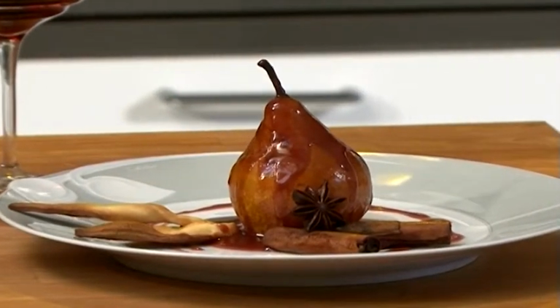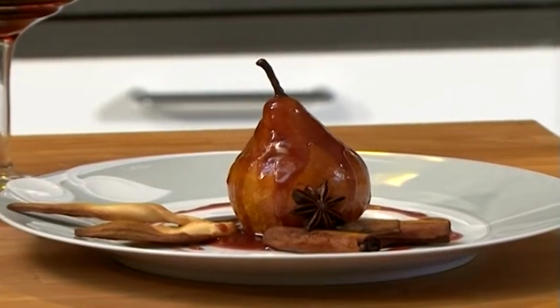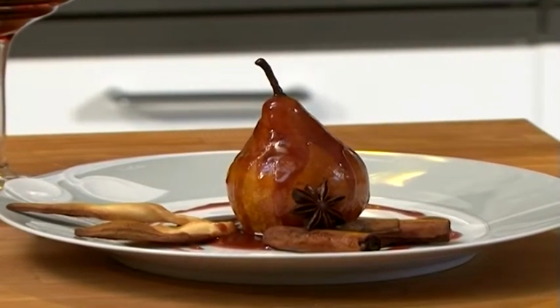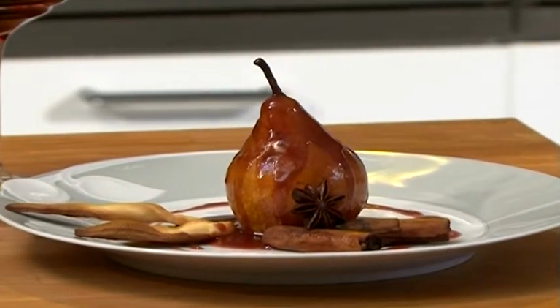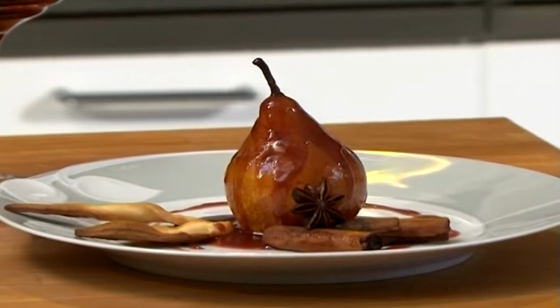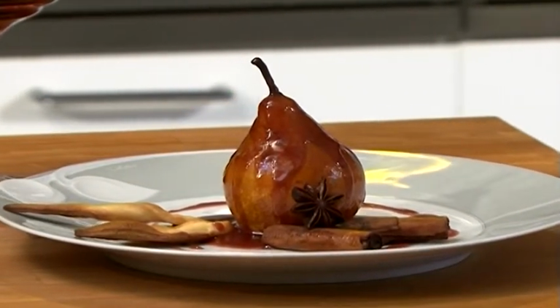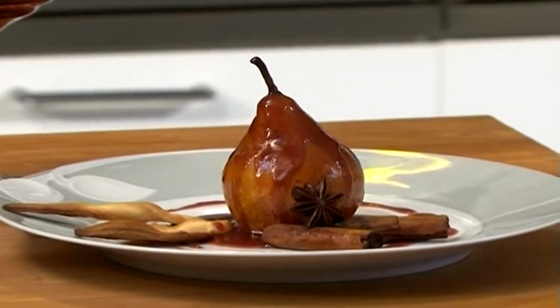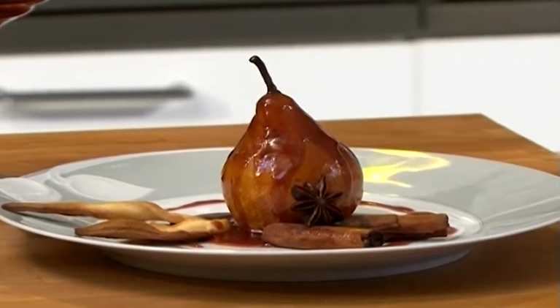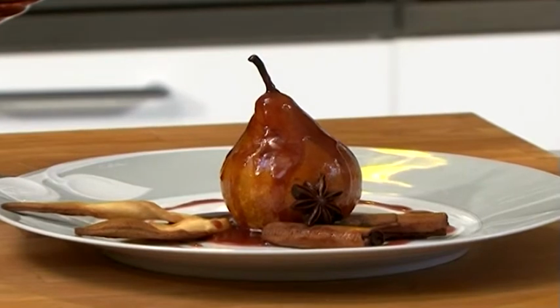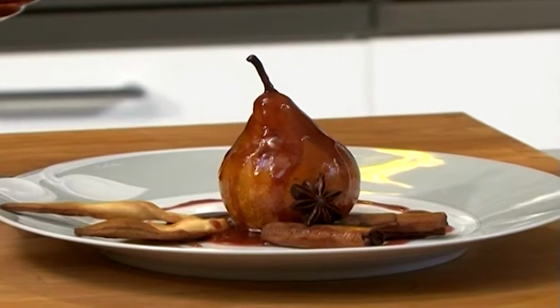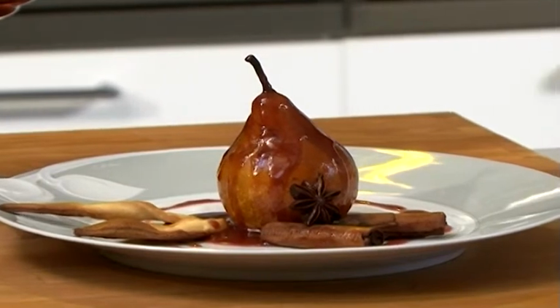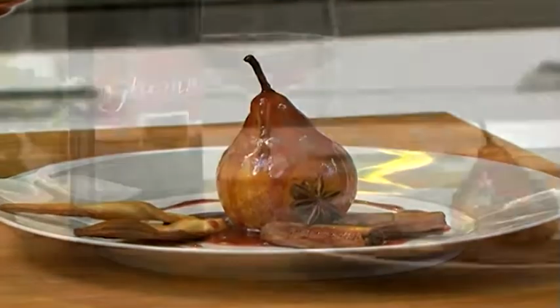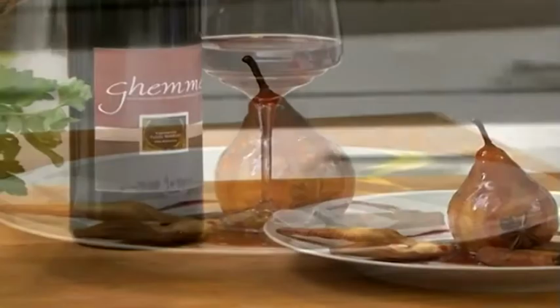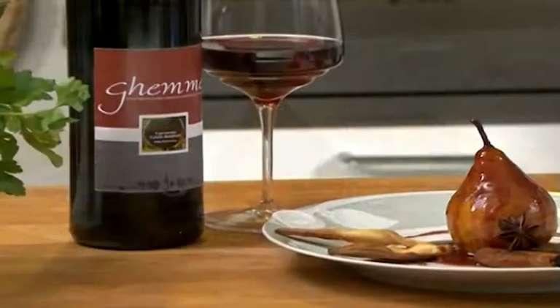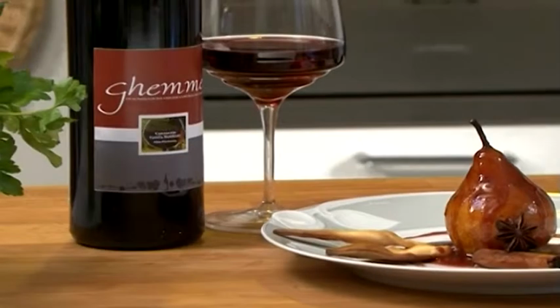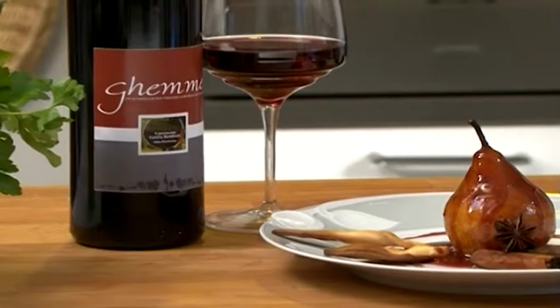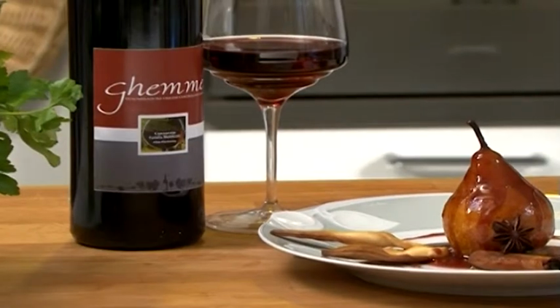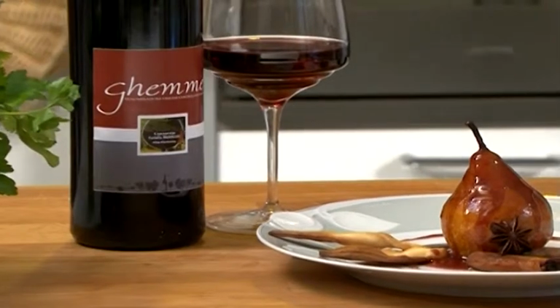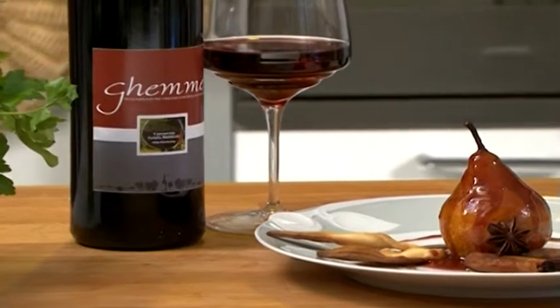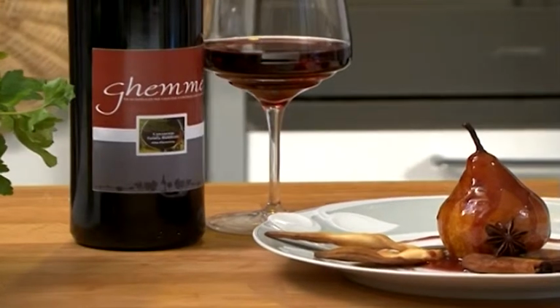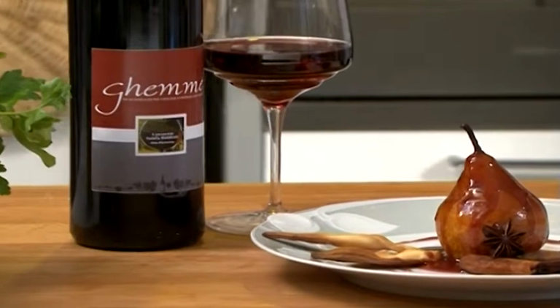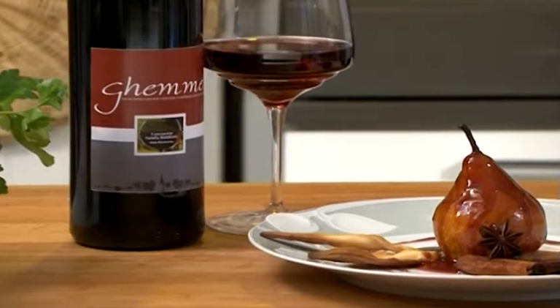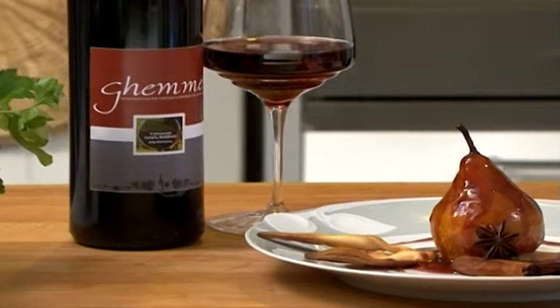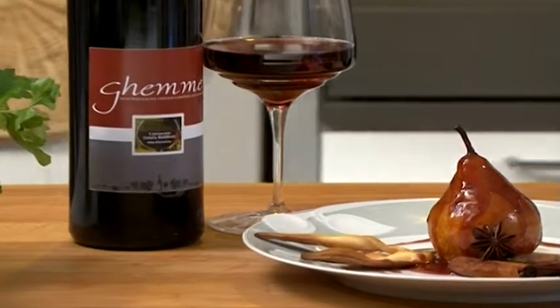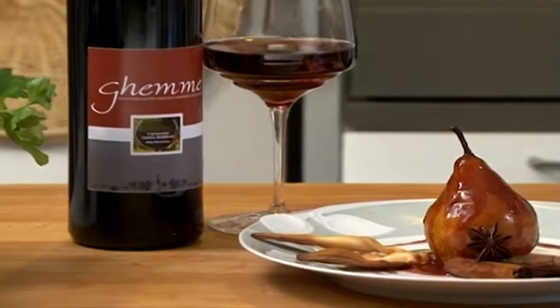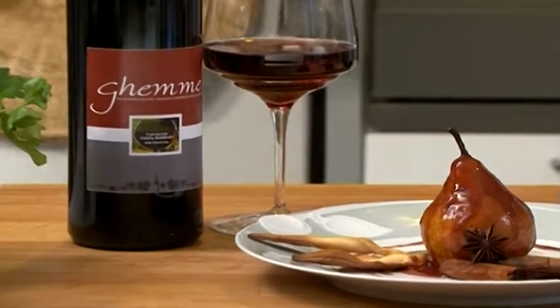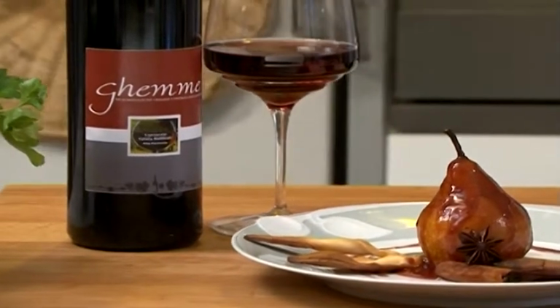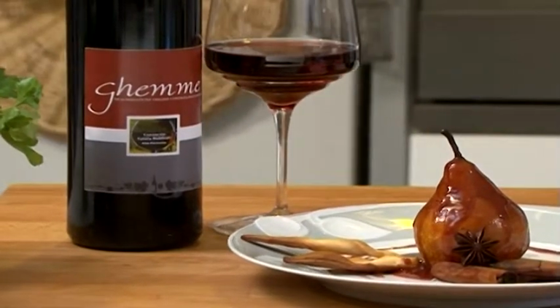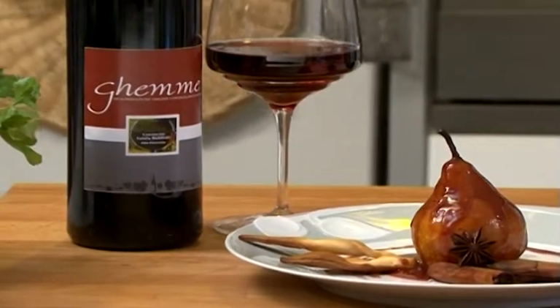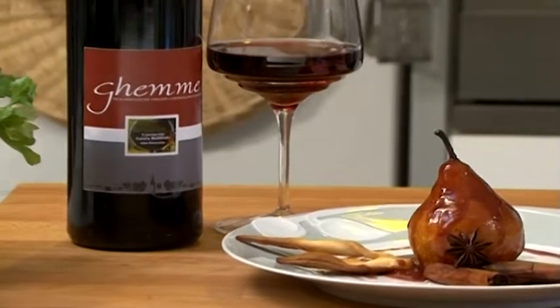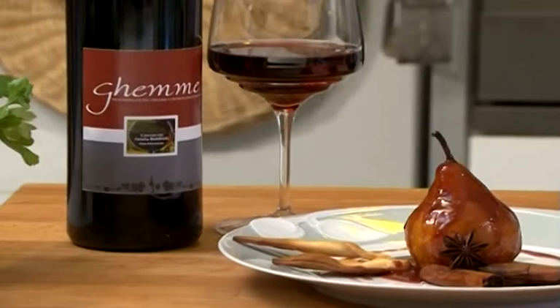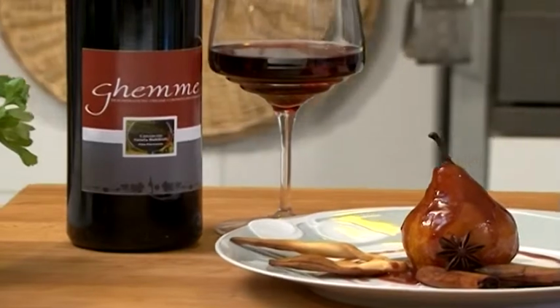Nous suggérons d'accompagner les poires avec le vin déjà utilisé pour réaliser la recette, c'est-à-dire le Ghemme D.O.C.G.